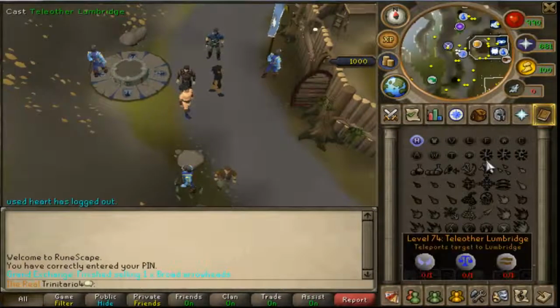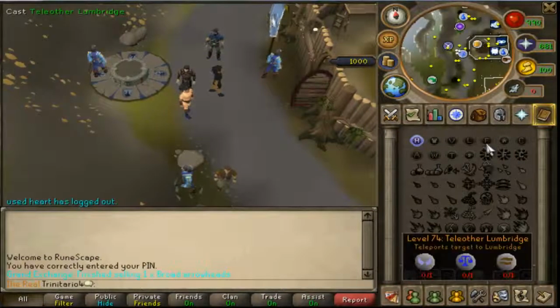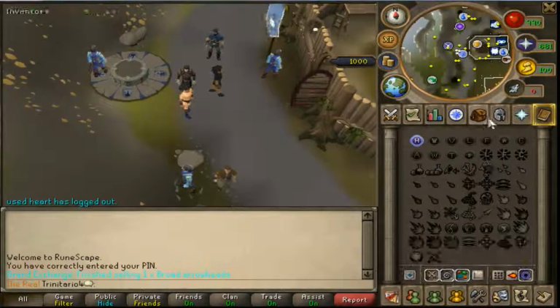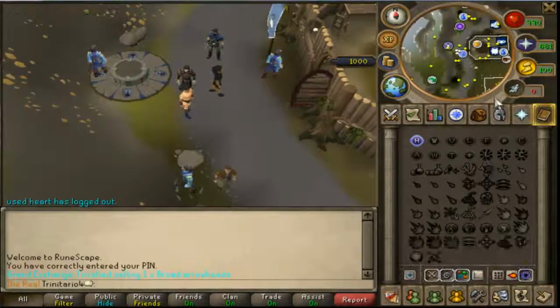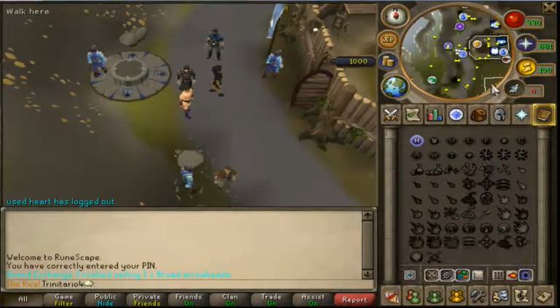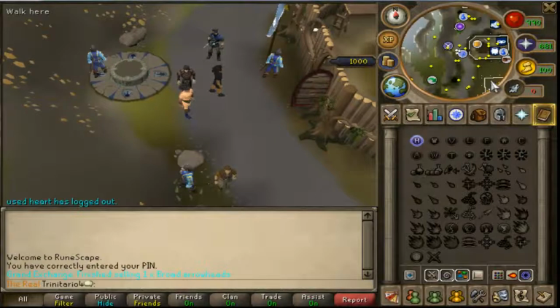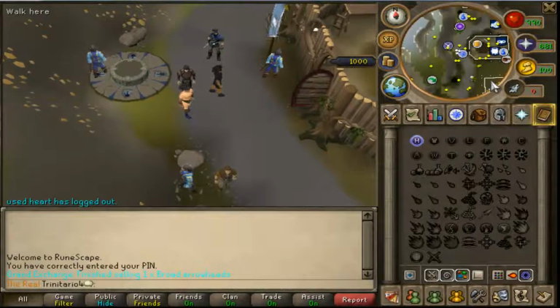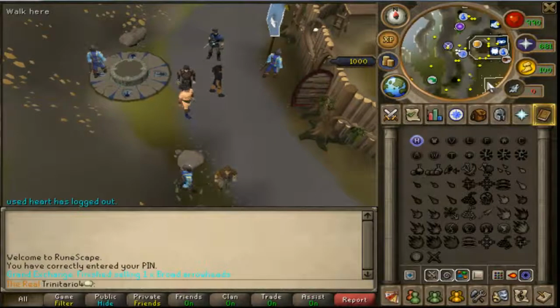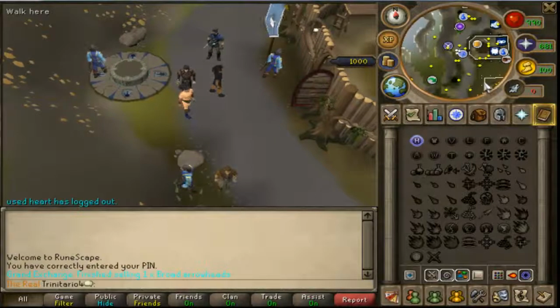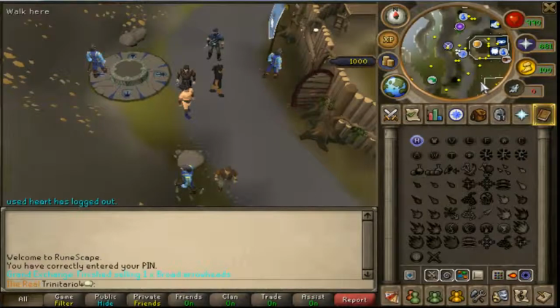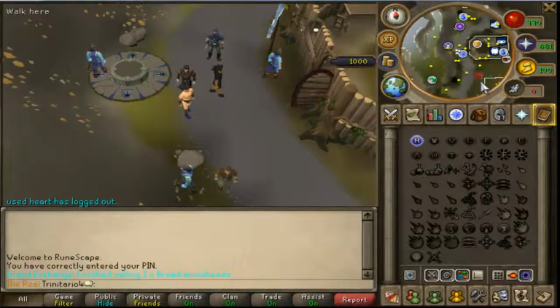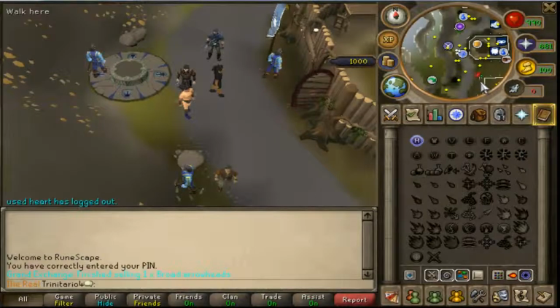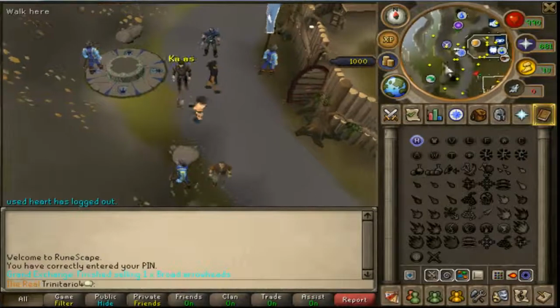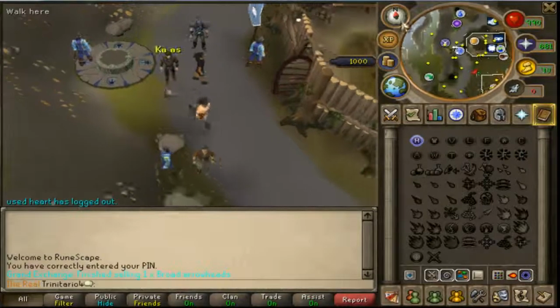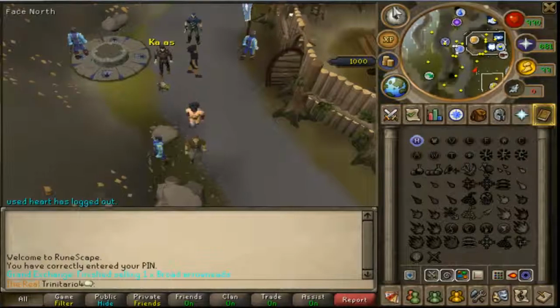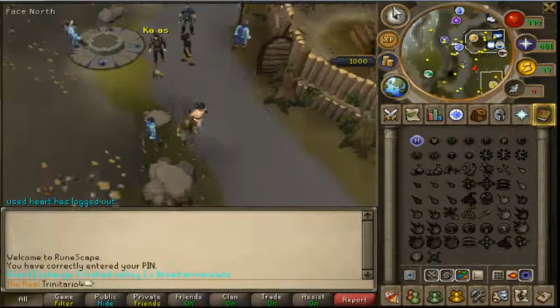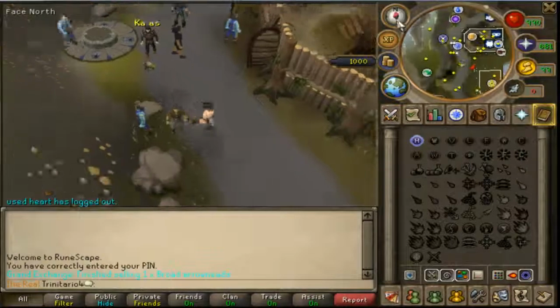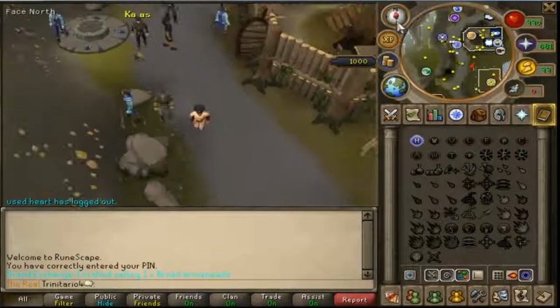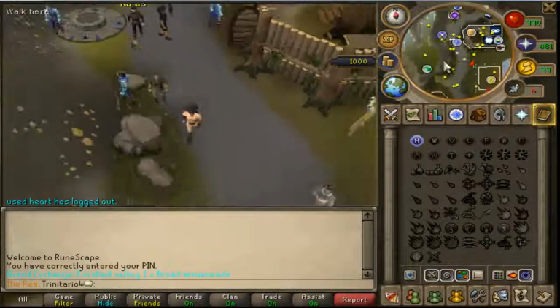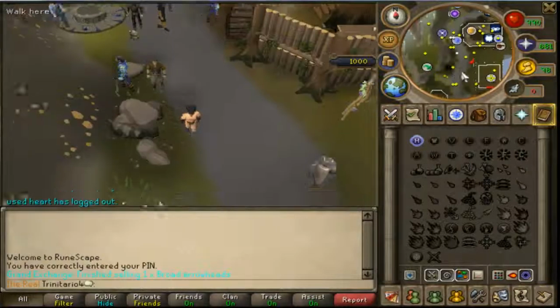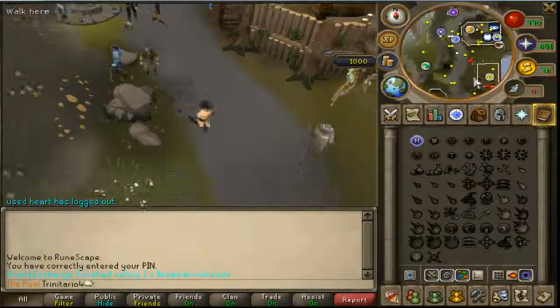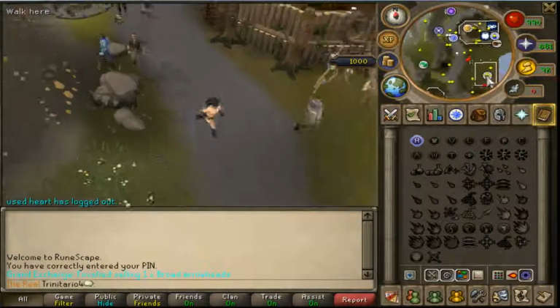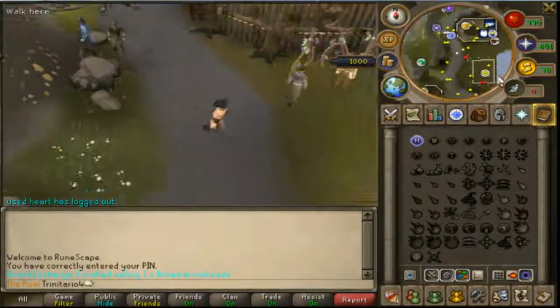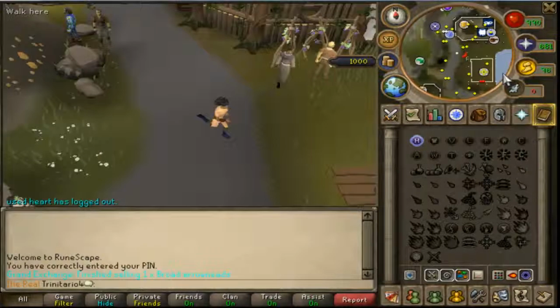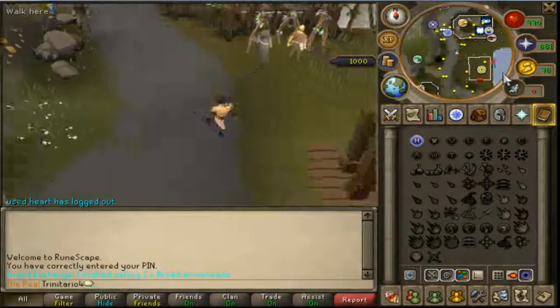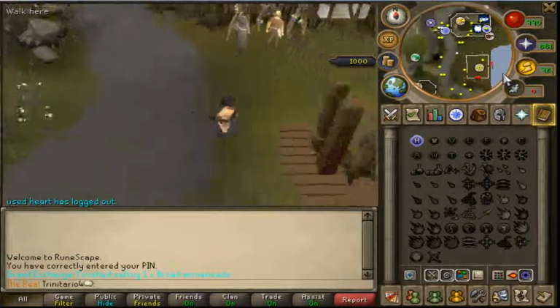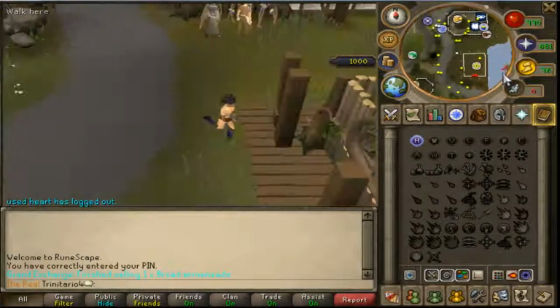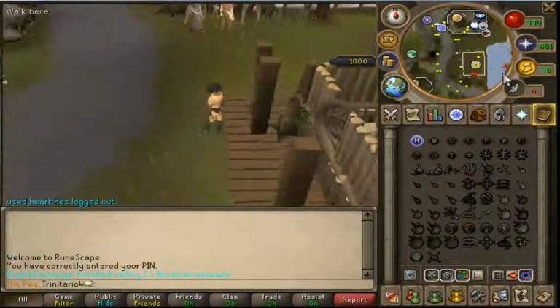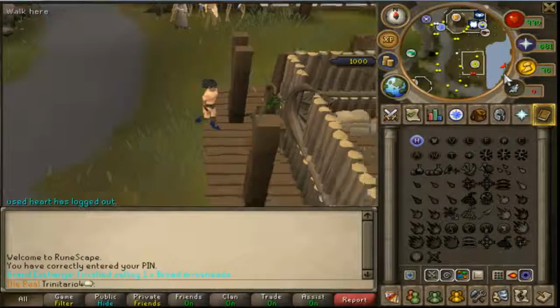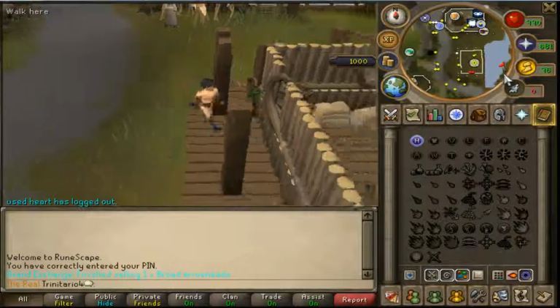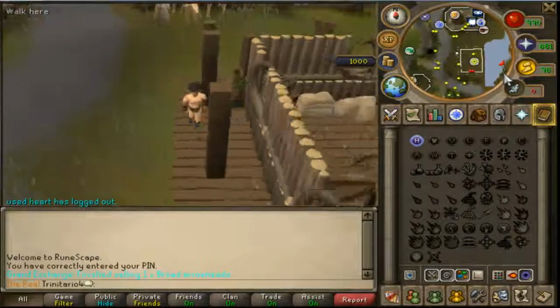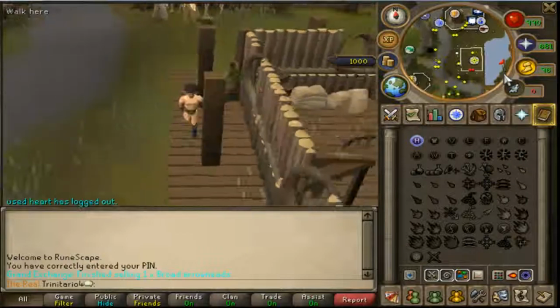So now that we are here at Camelot, just run down south and cross the bridge.